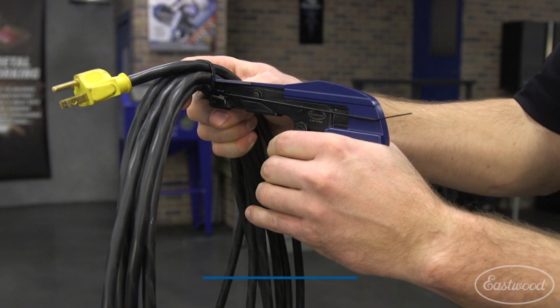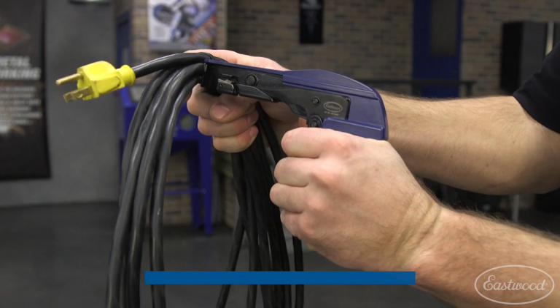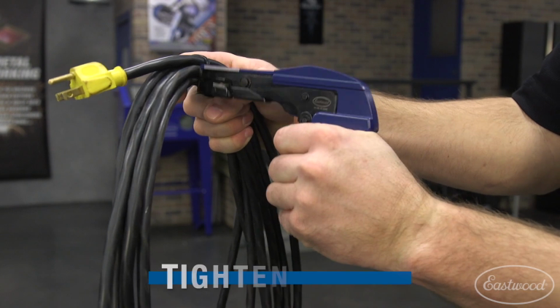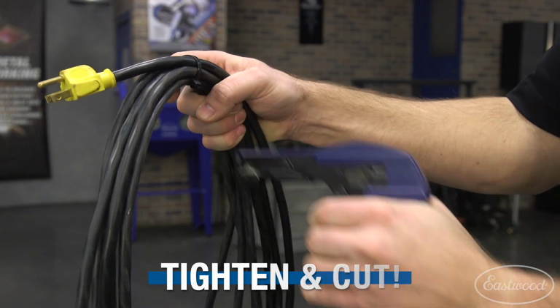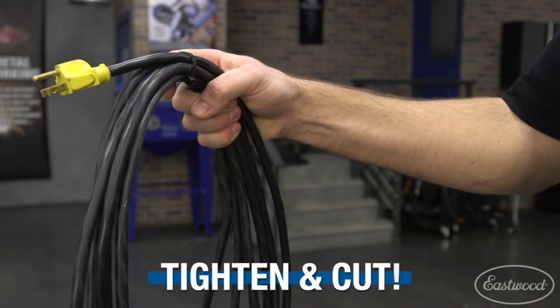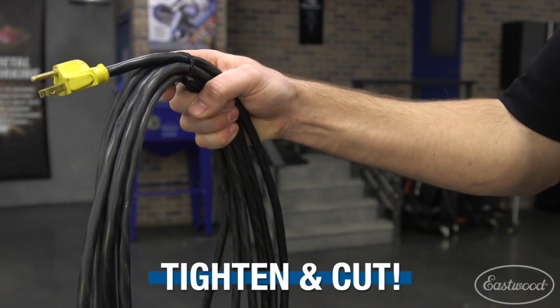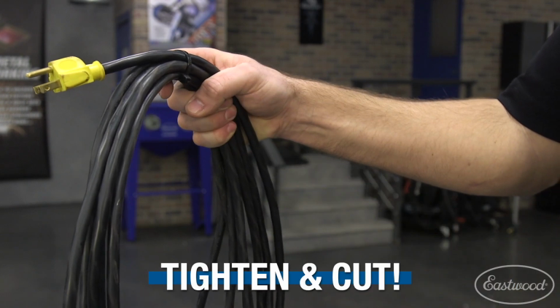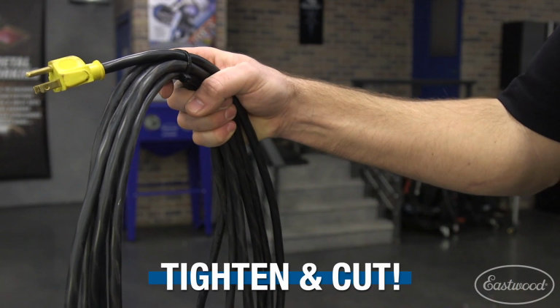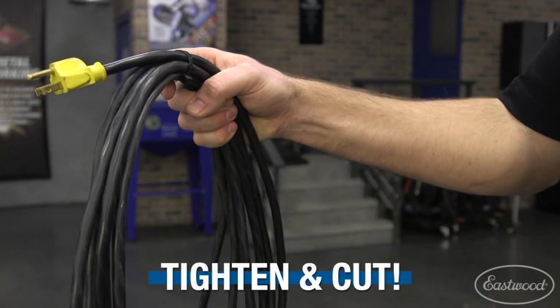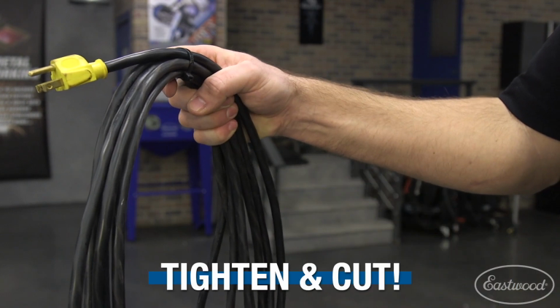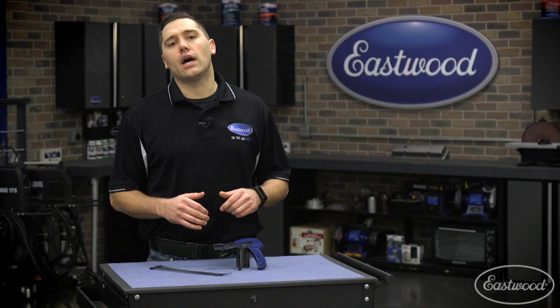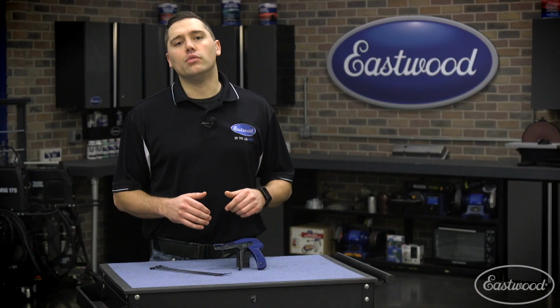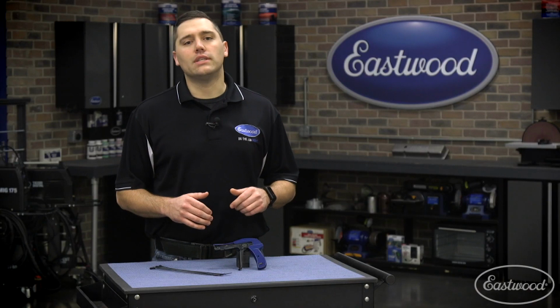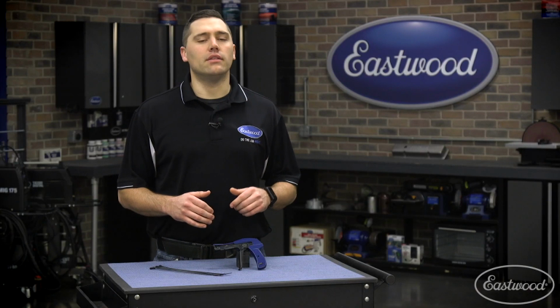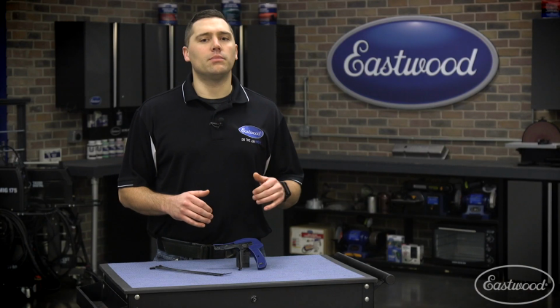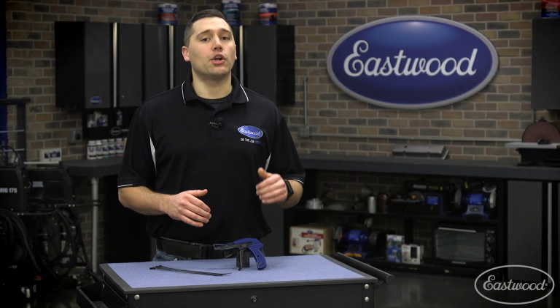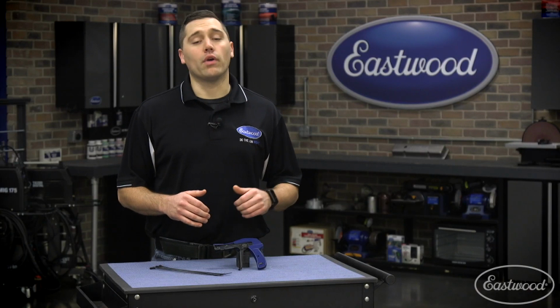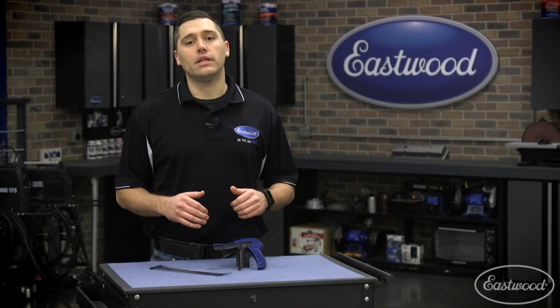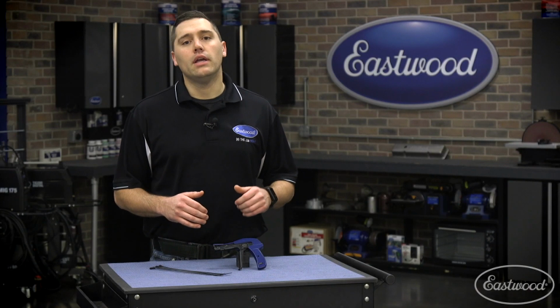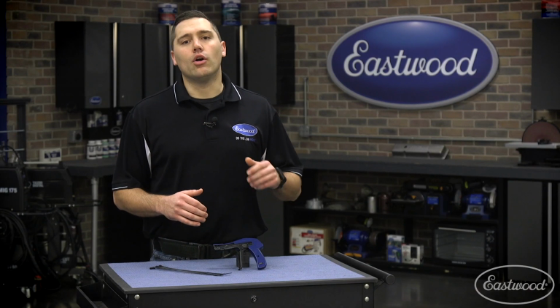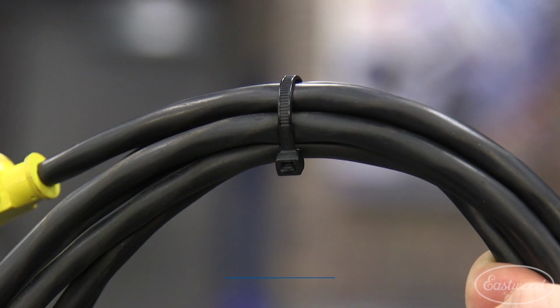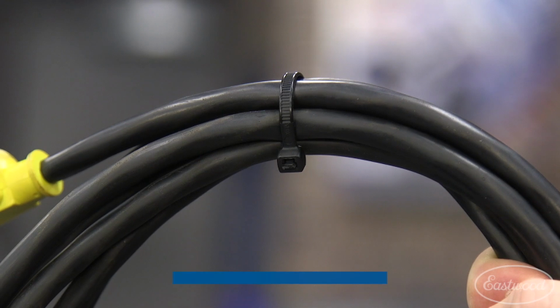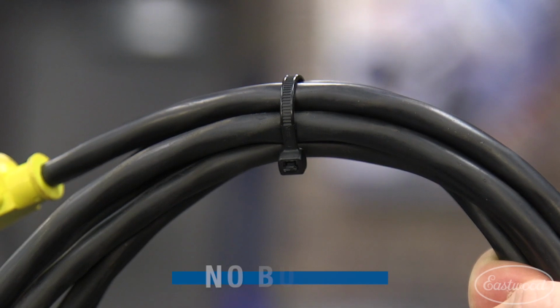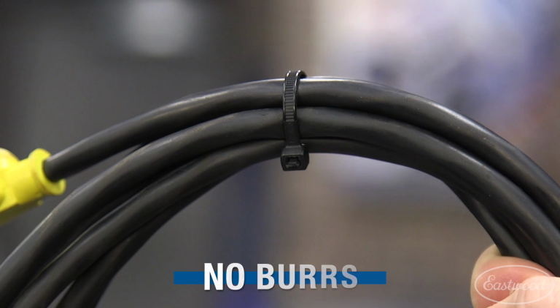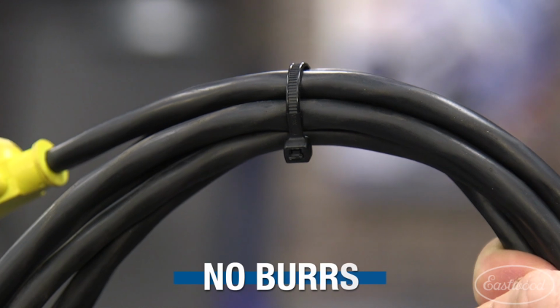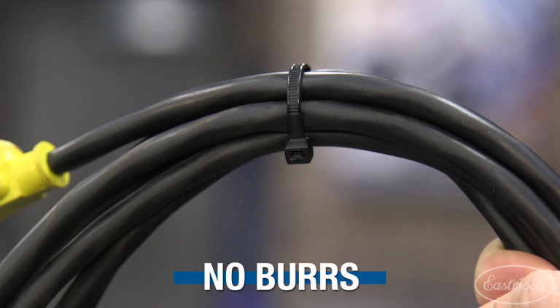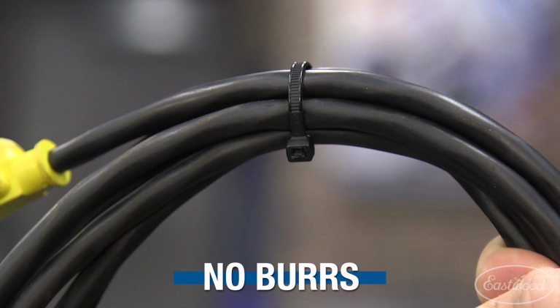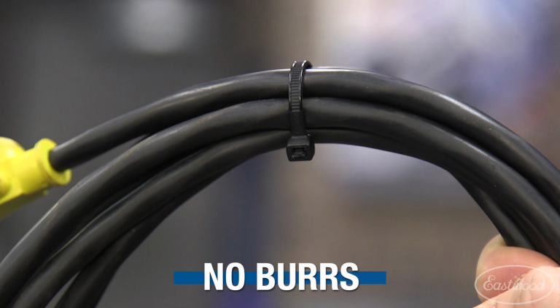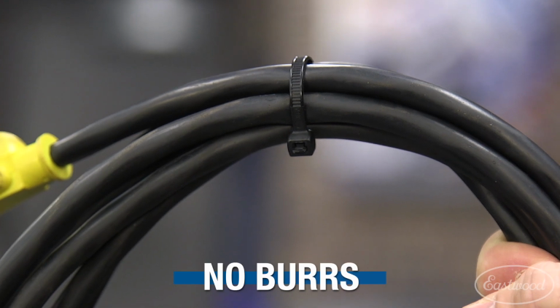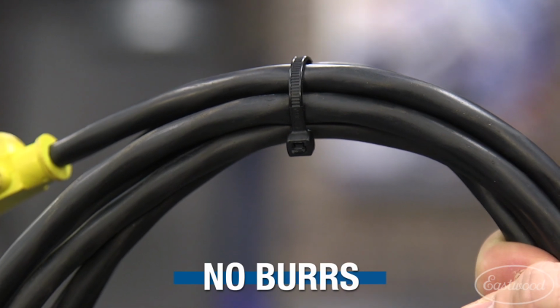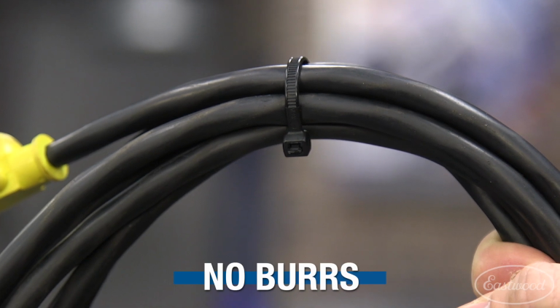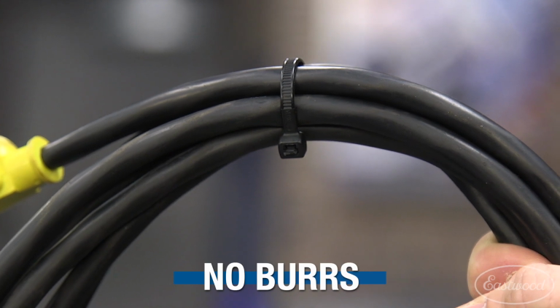With one quick squeeze, this tool will not only tighten the zip tie correctly, it also cuts the excess cleanly, leaving no sharp edges.